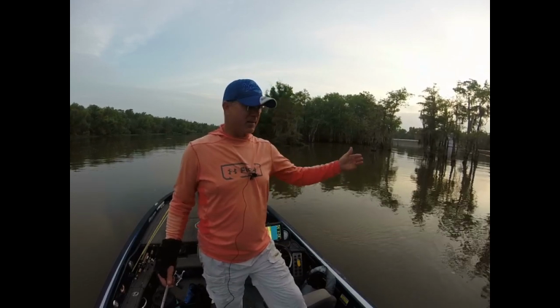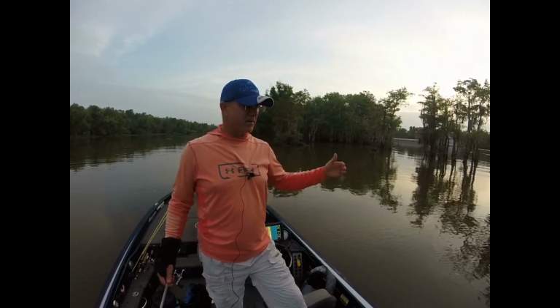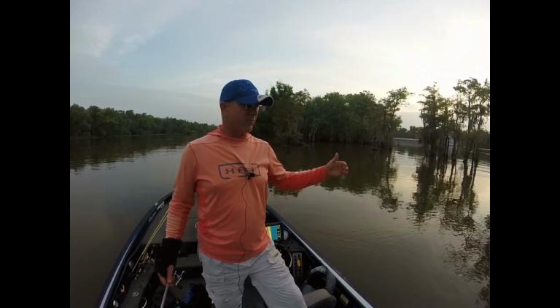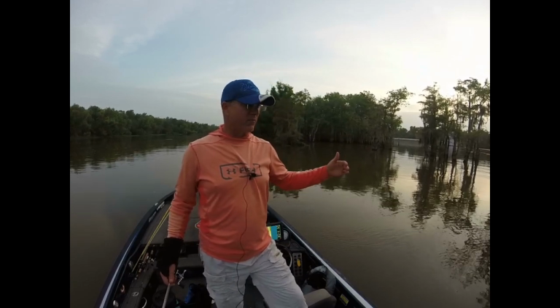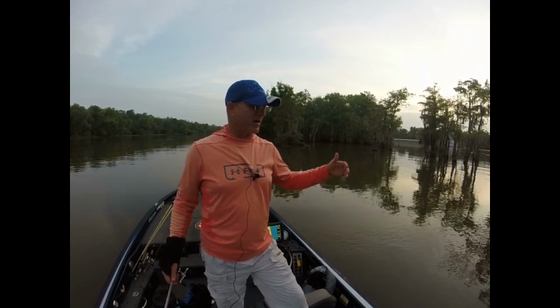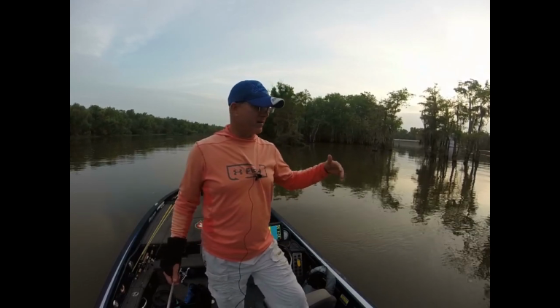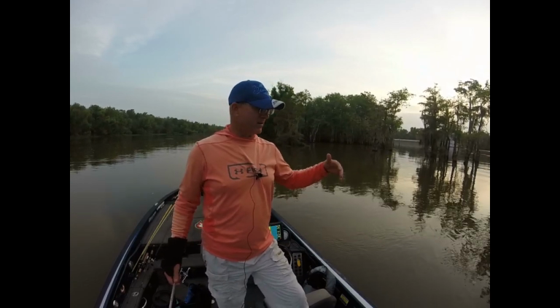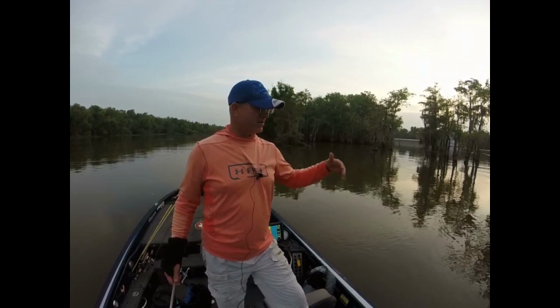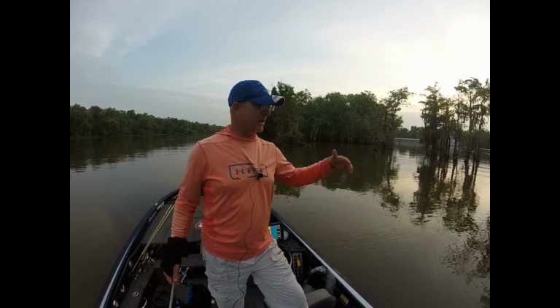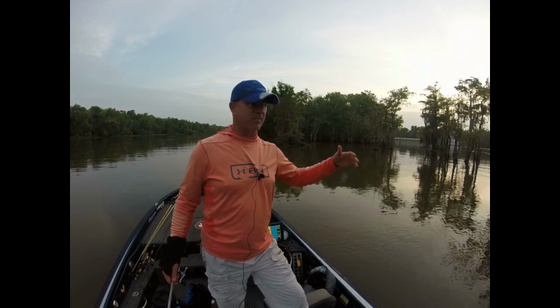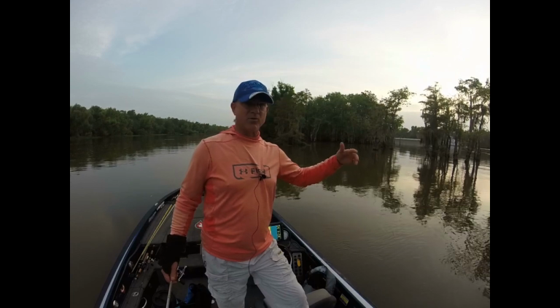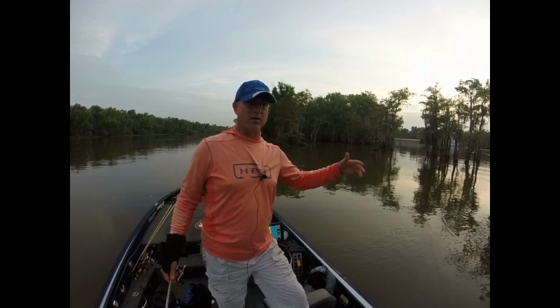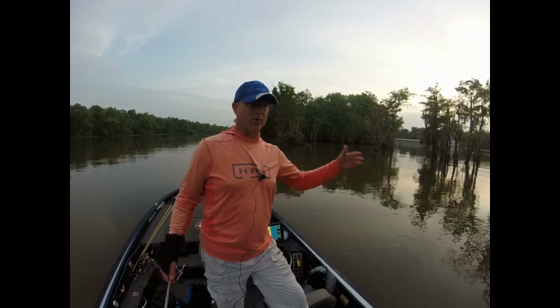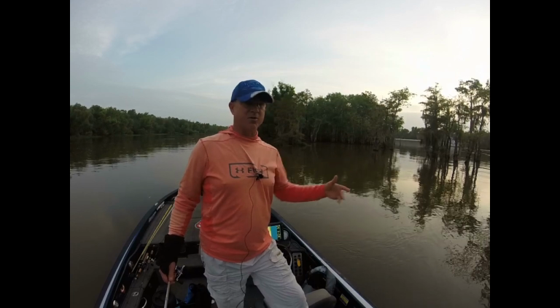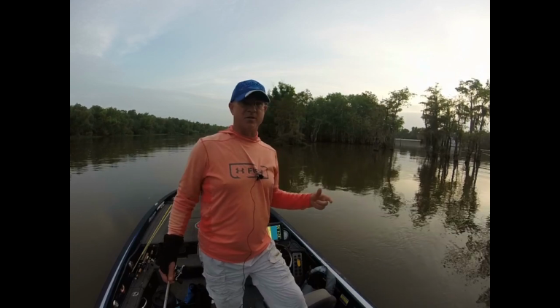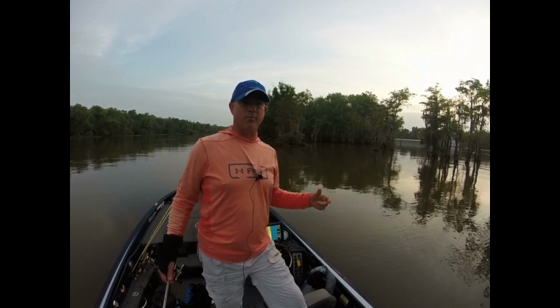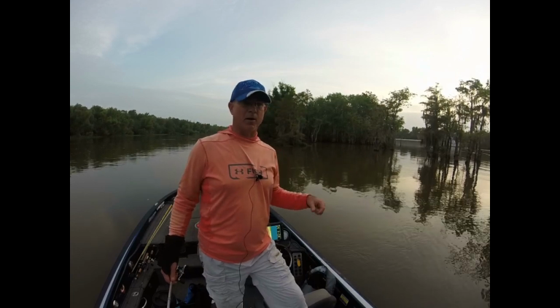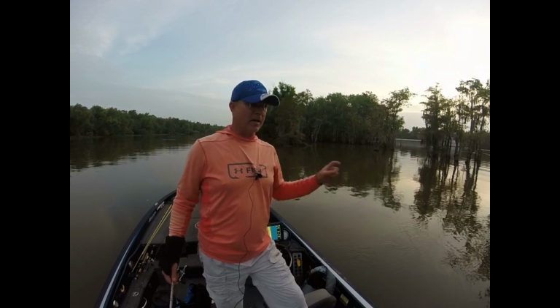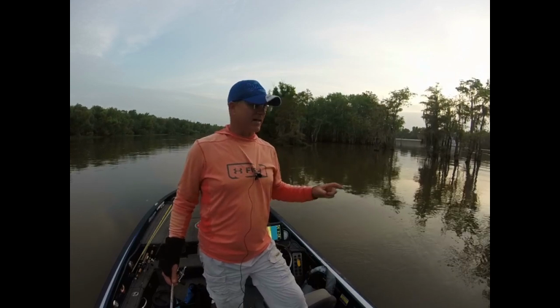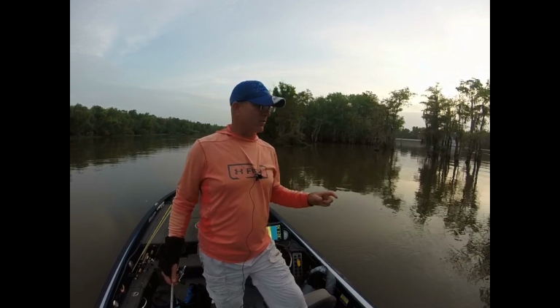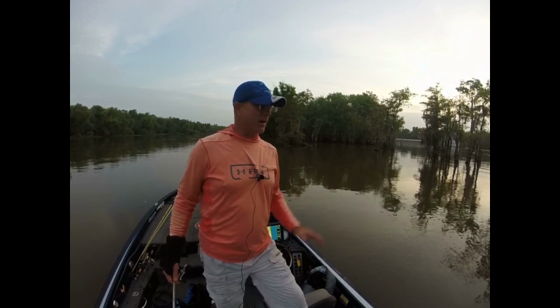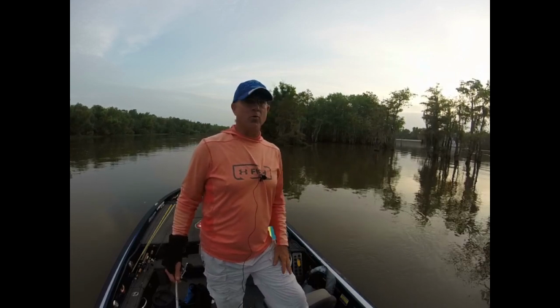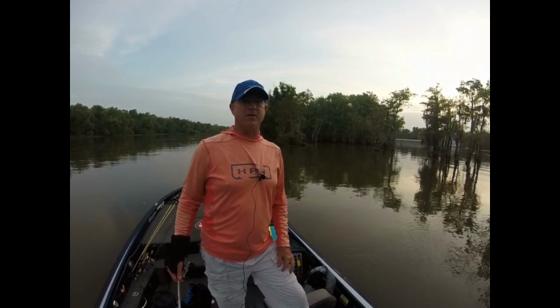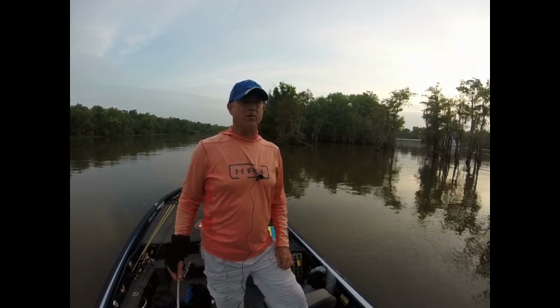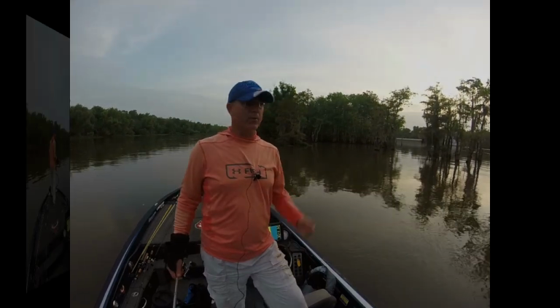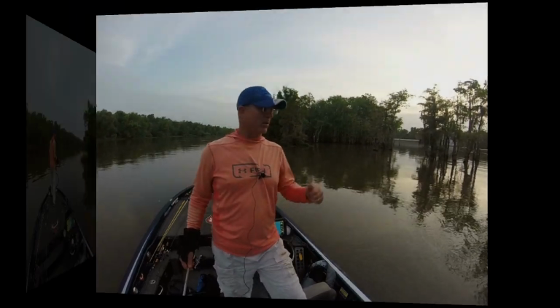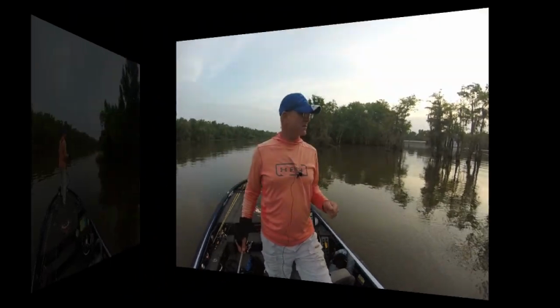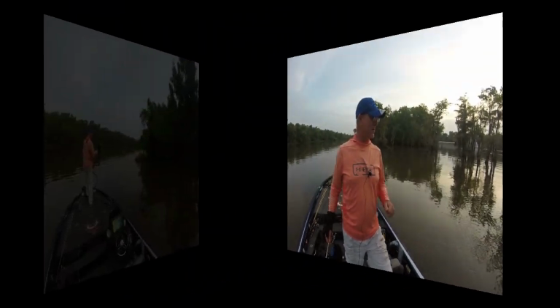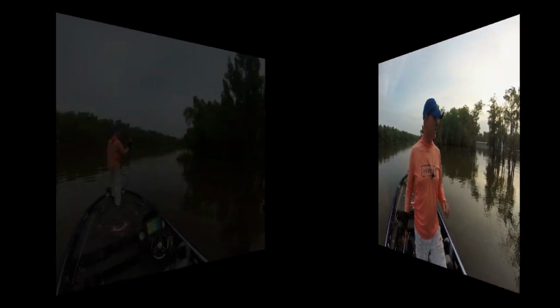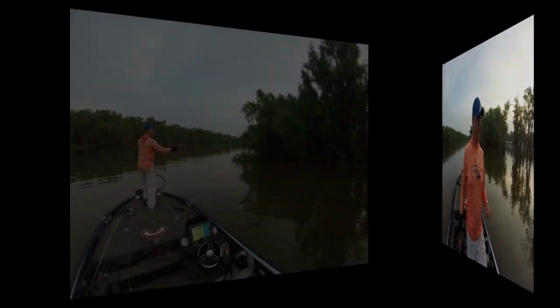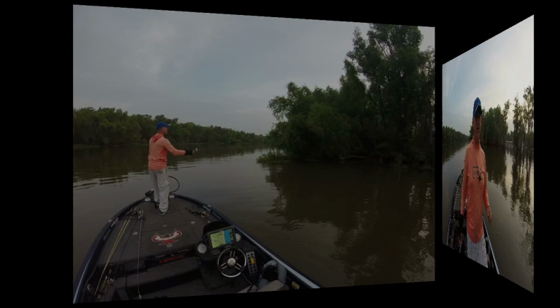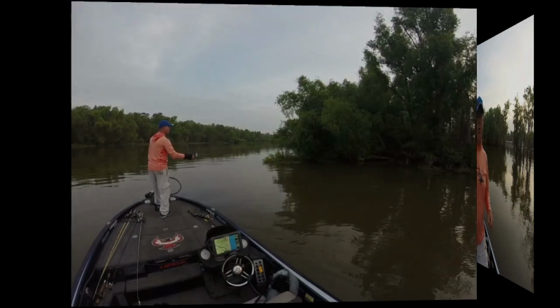Especially if we can find the shallow spots with cover close to the deep water — that's where they've been holding. So here we go, let's see if we can get some more.